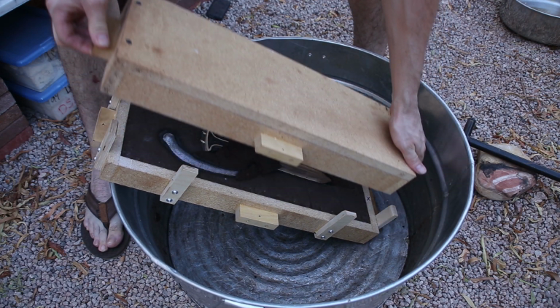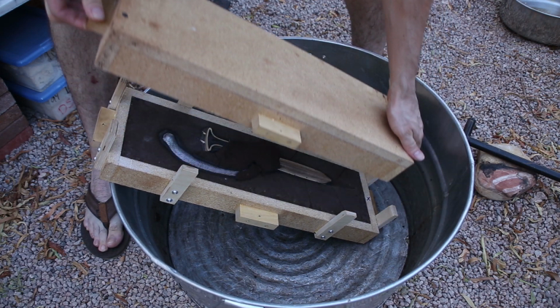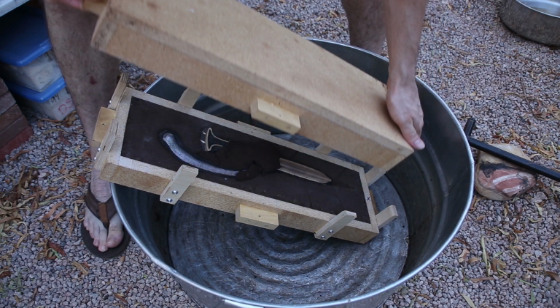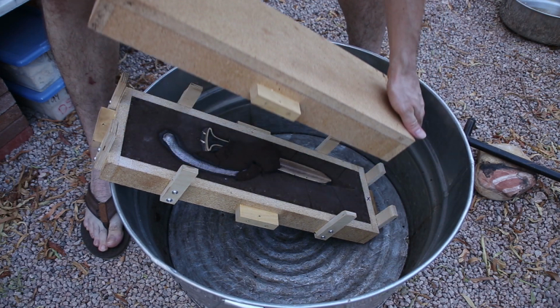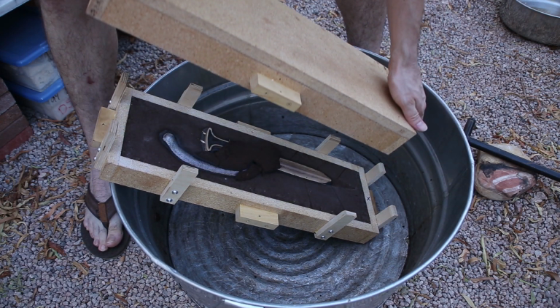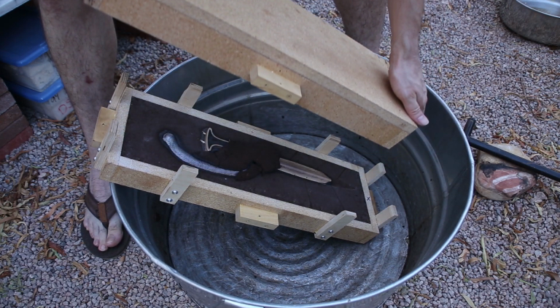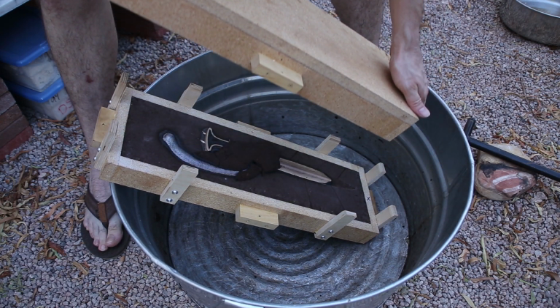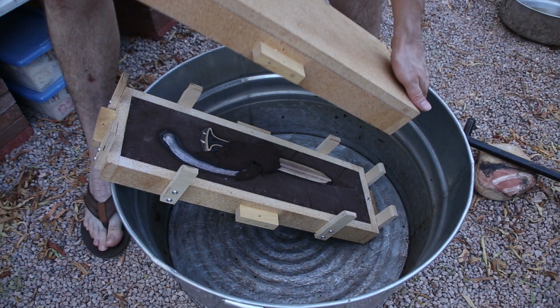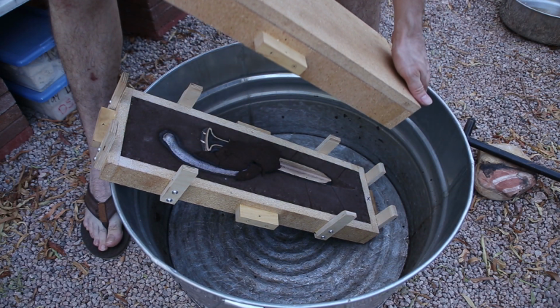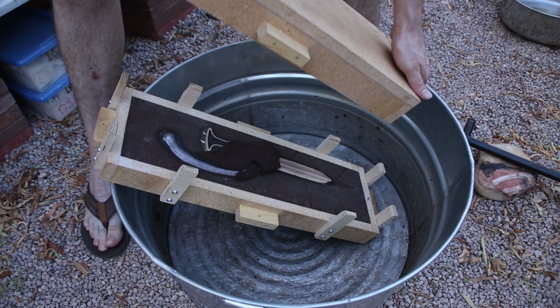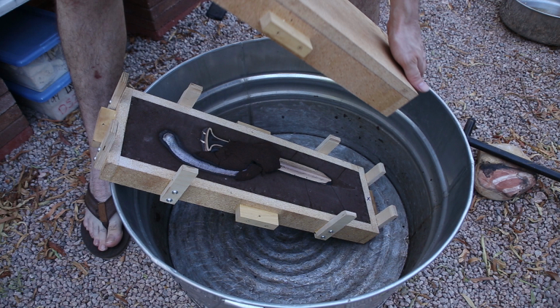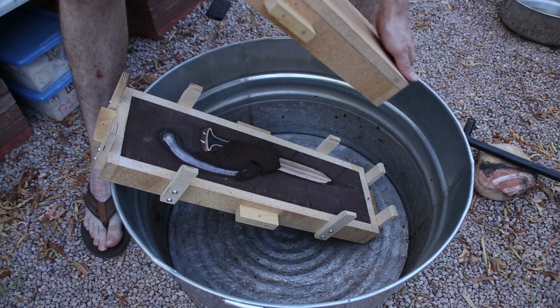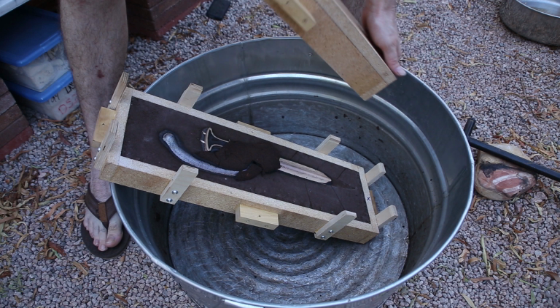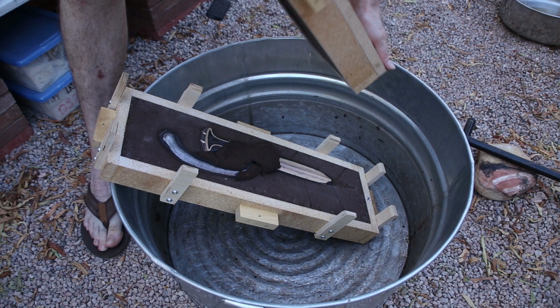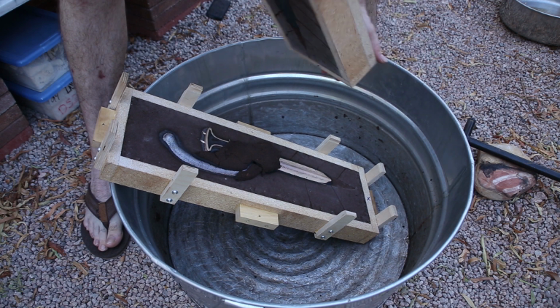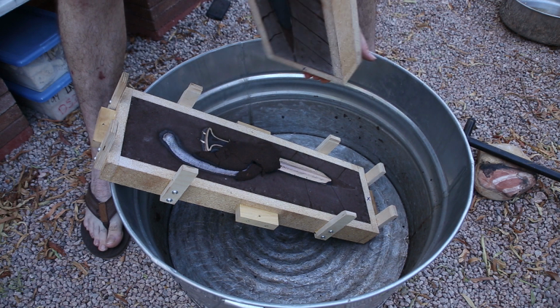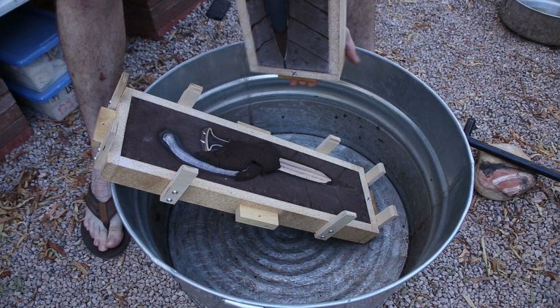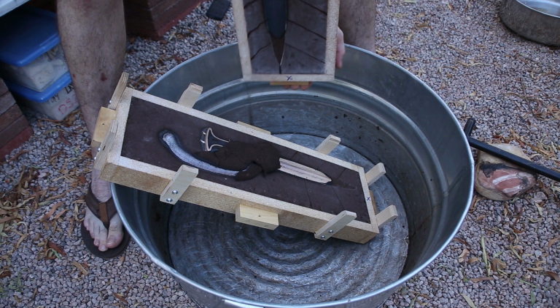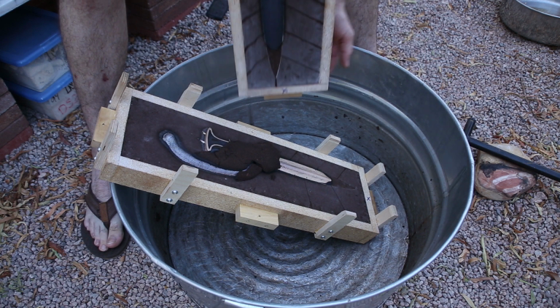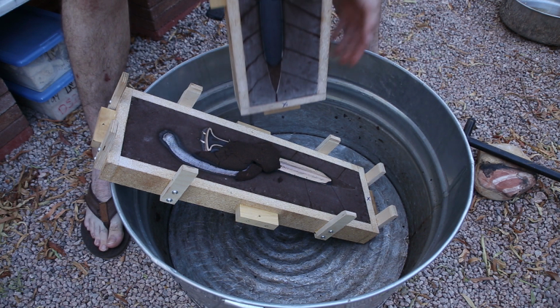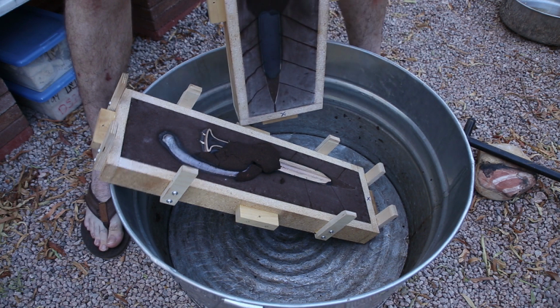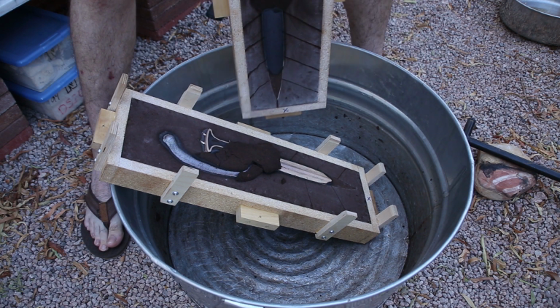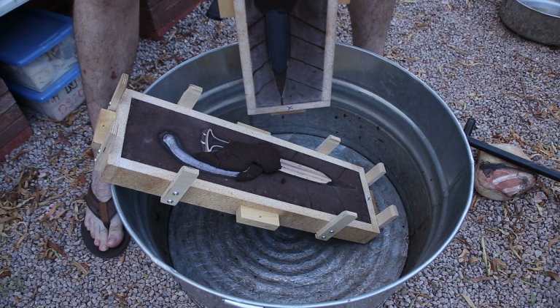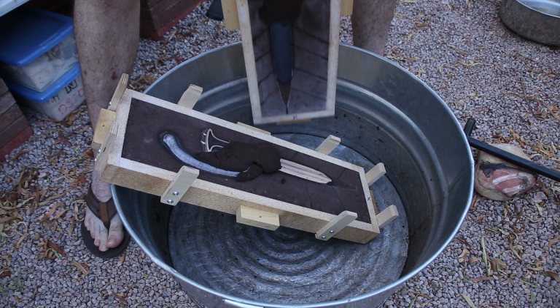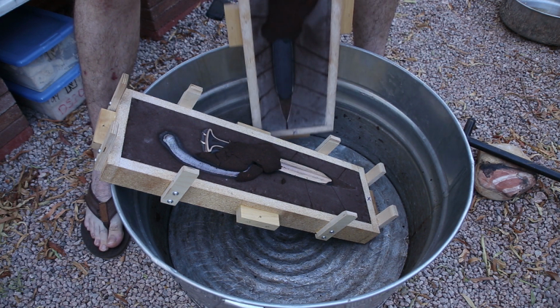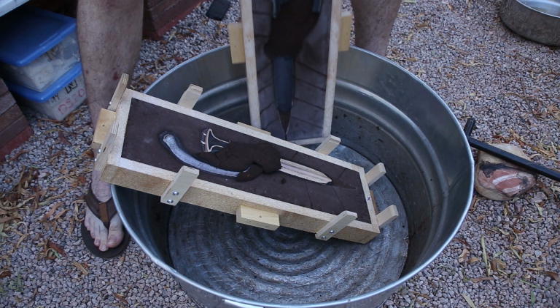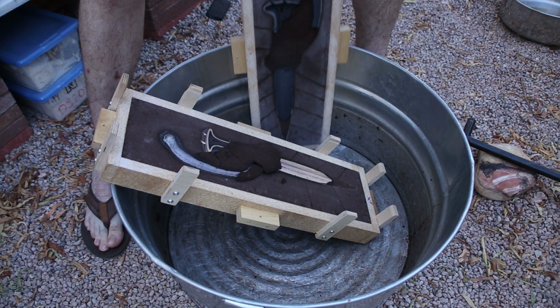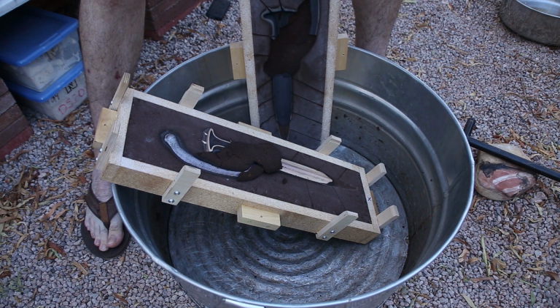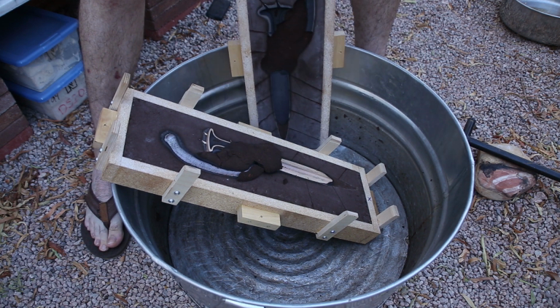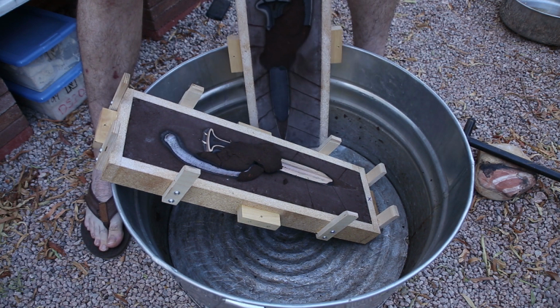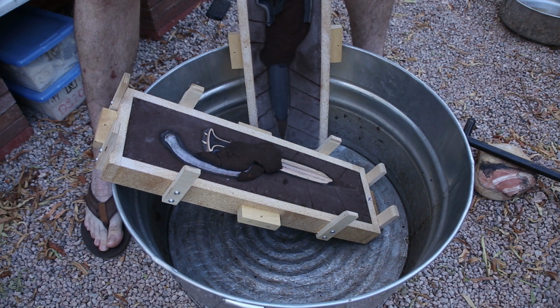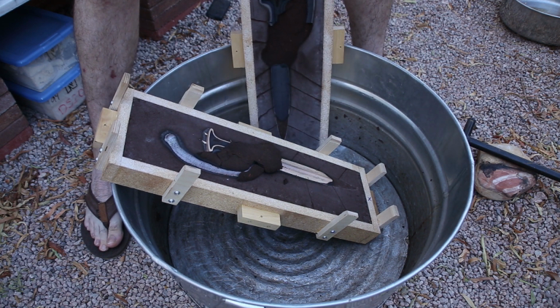Unfortunately my first attempt failed, because I didn't vent the mold sufficiently and the metal did not reach the tip of the blade.